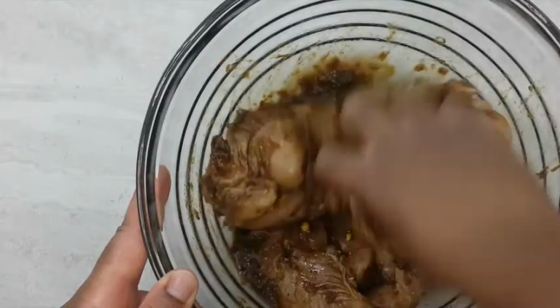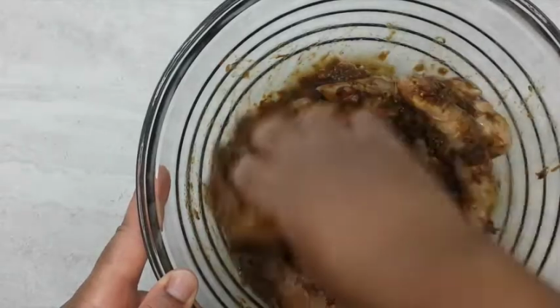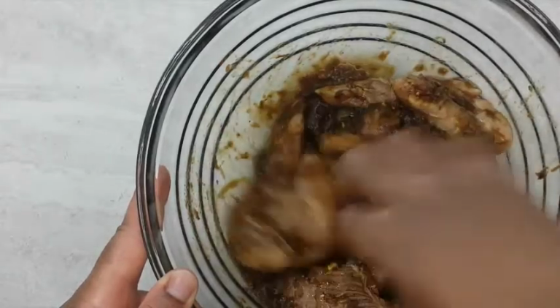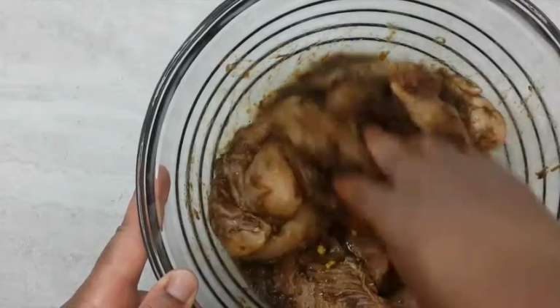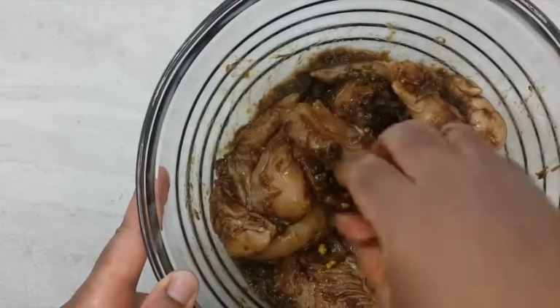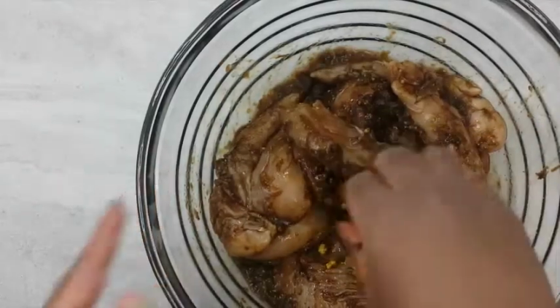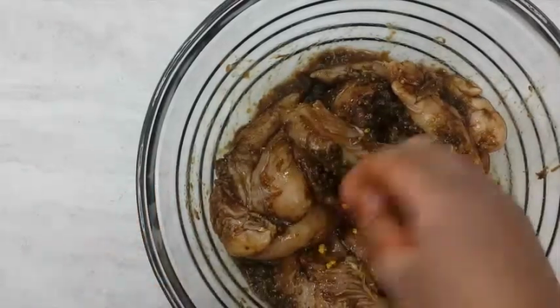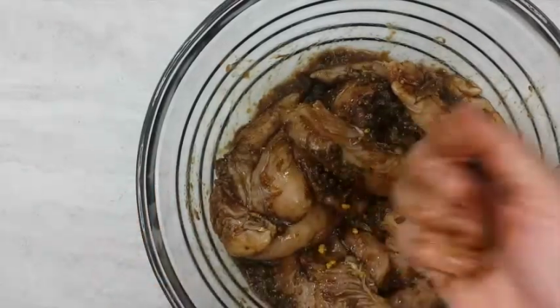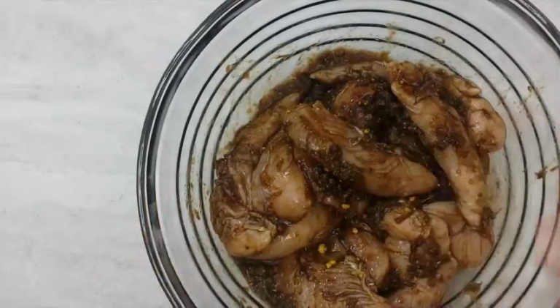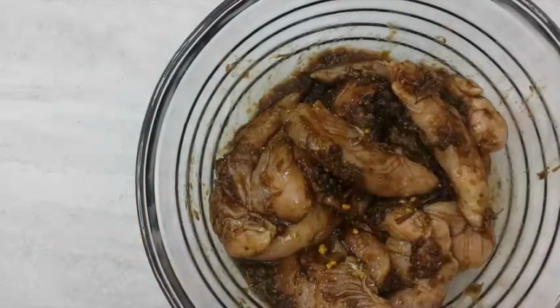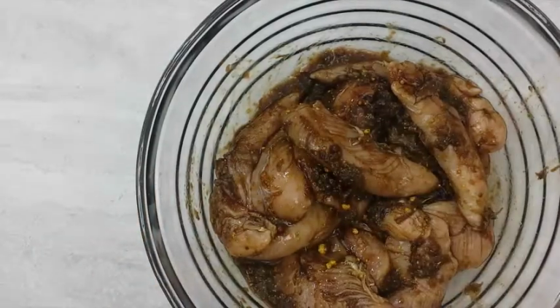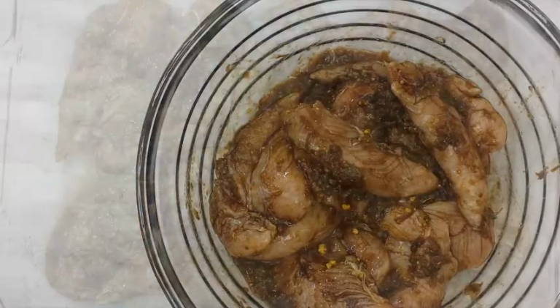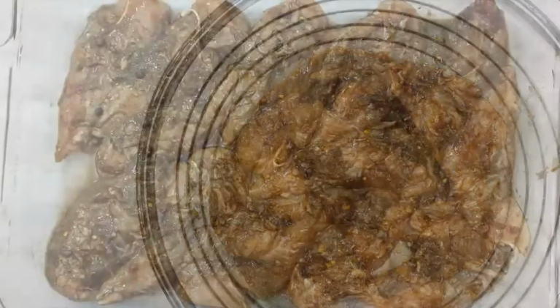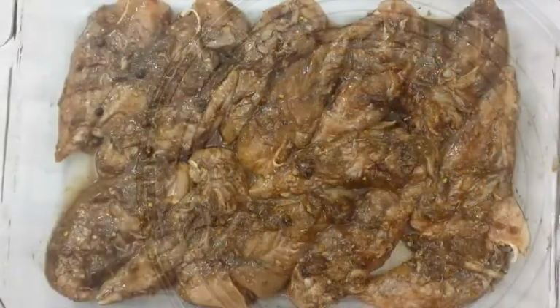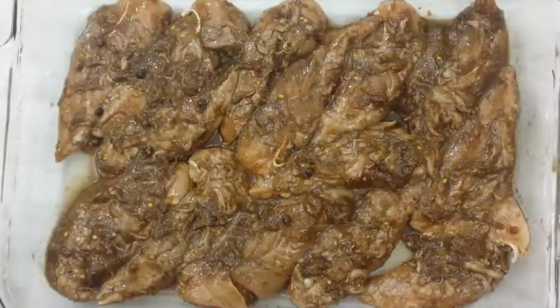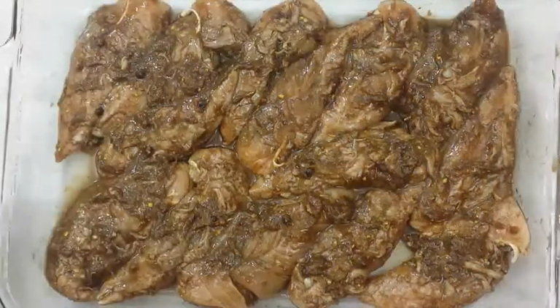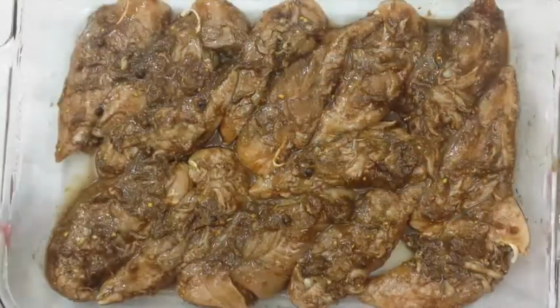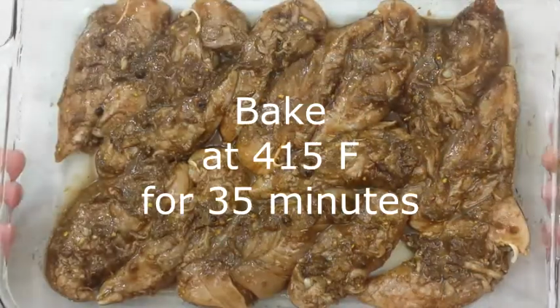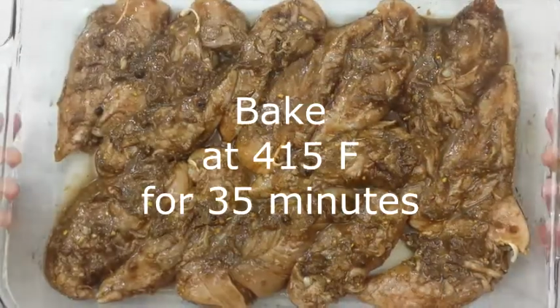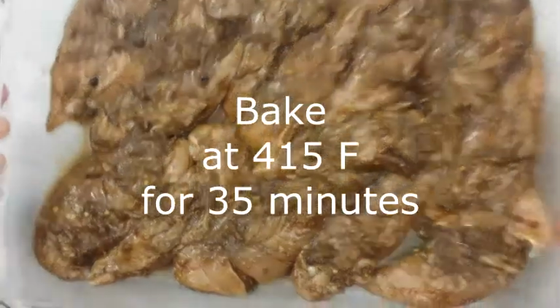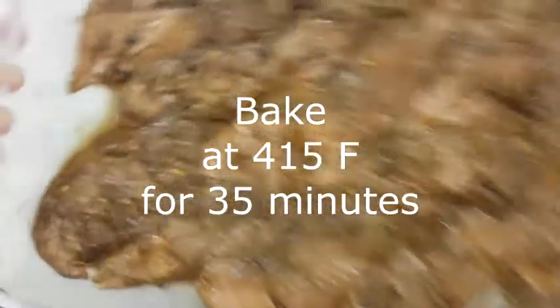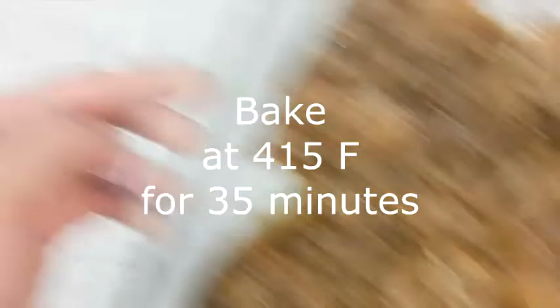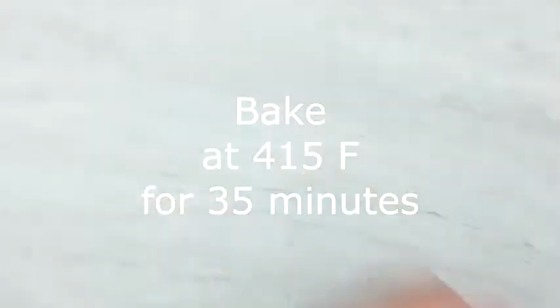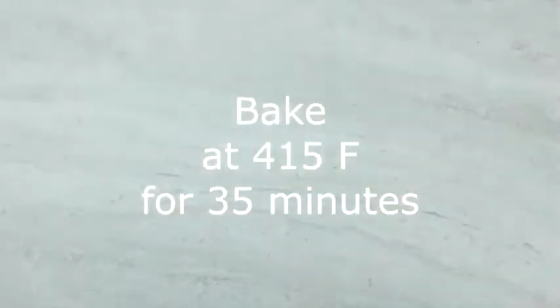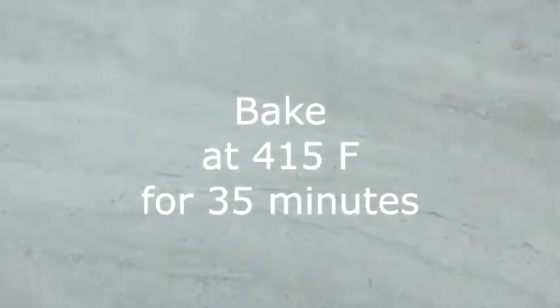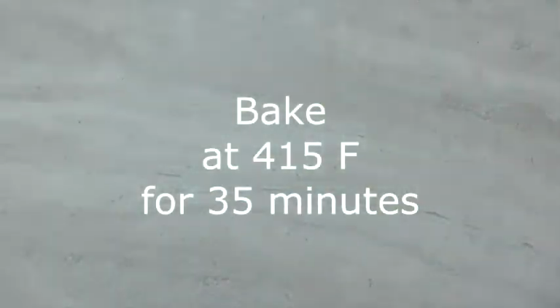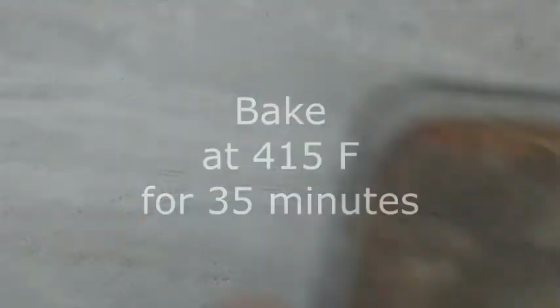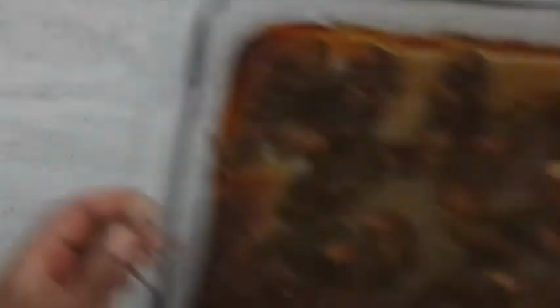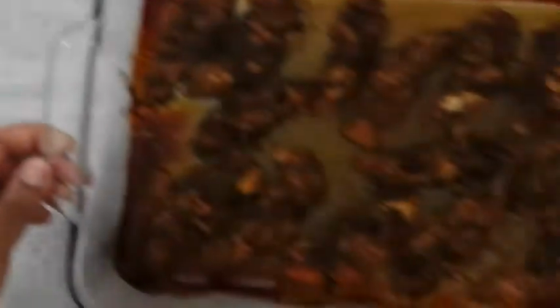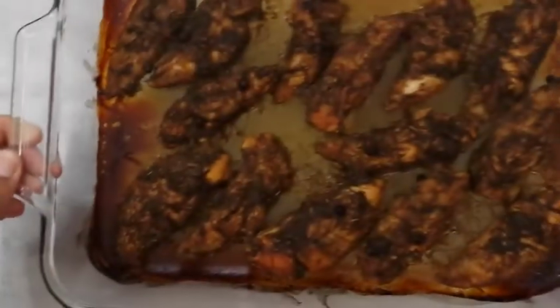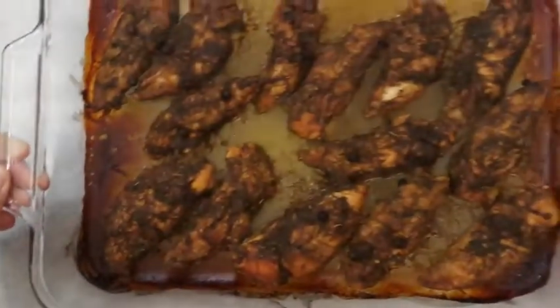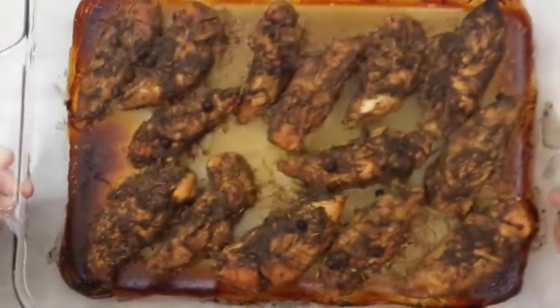Place chicken in a baking dish and bake at 415 degrees Fahrenheit for 35 minutes.